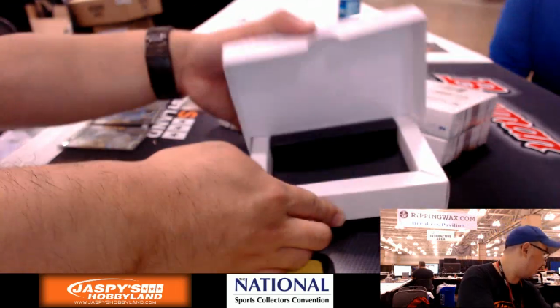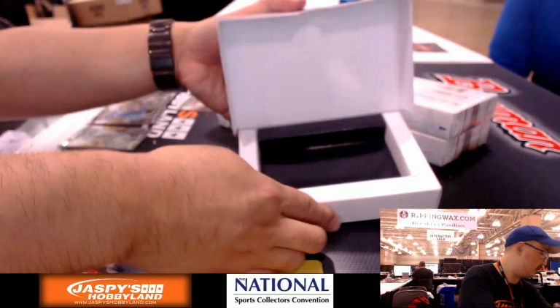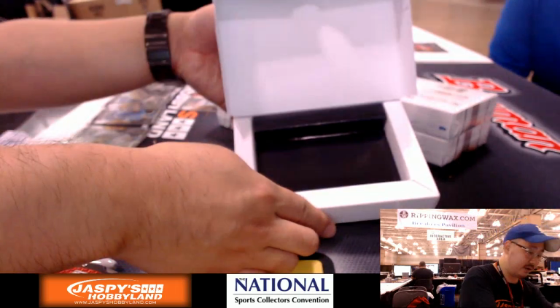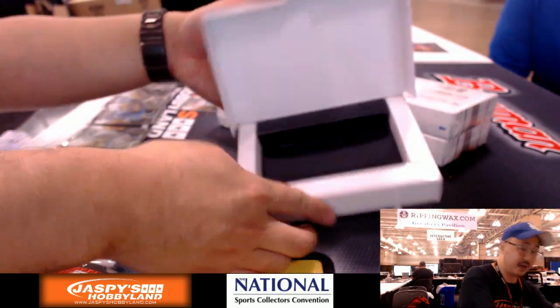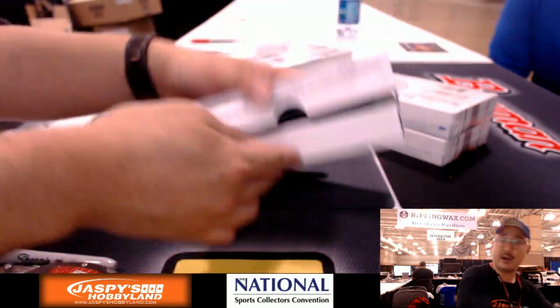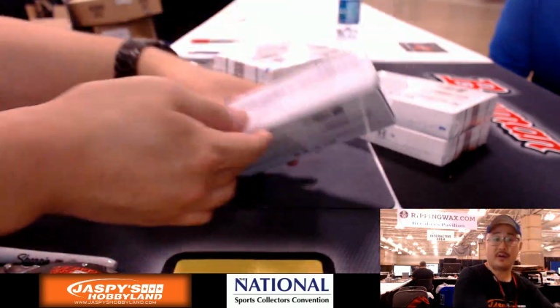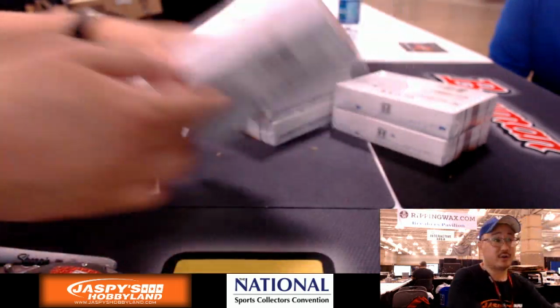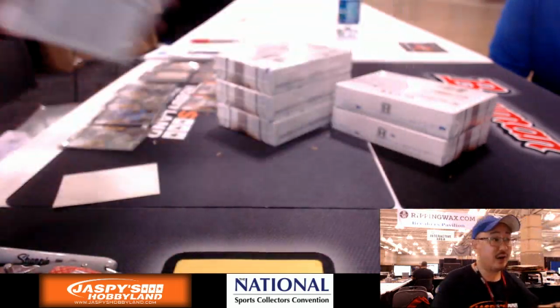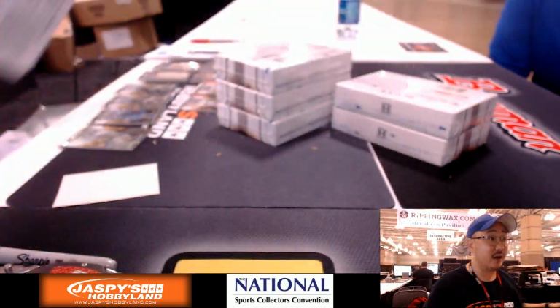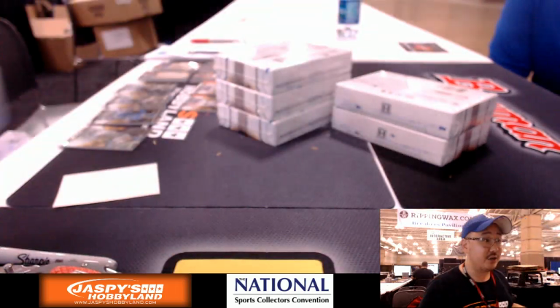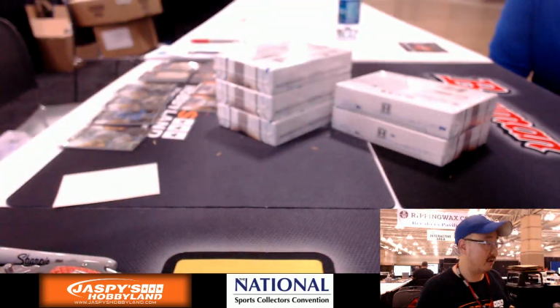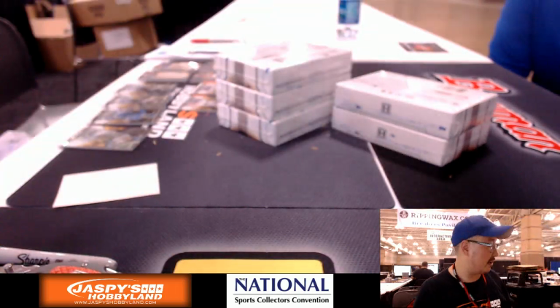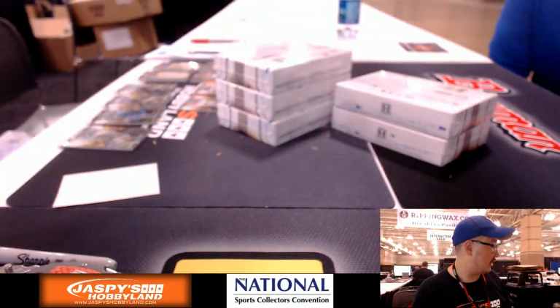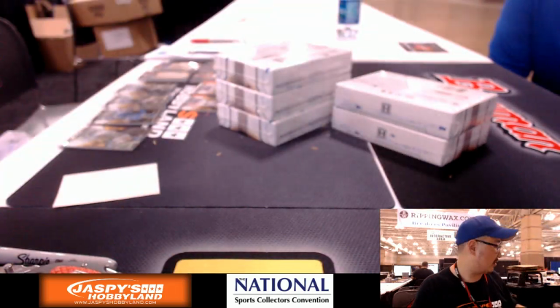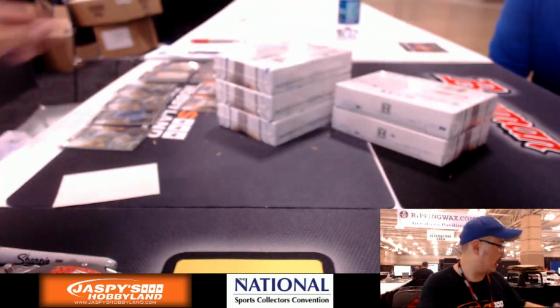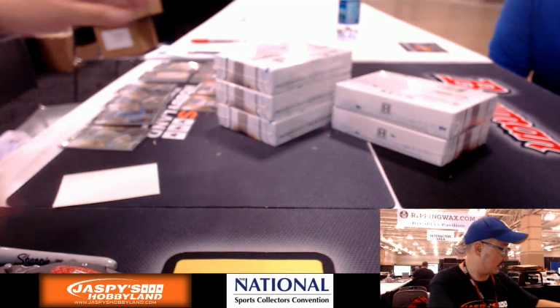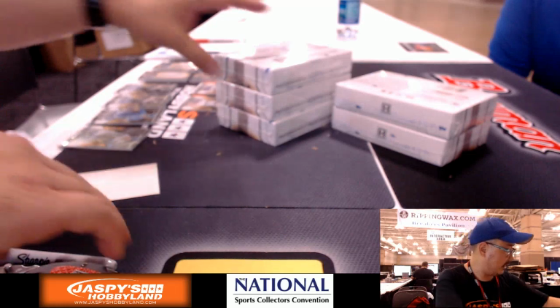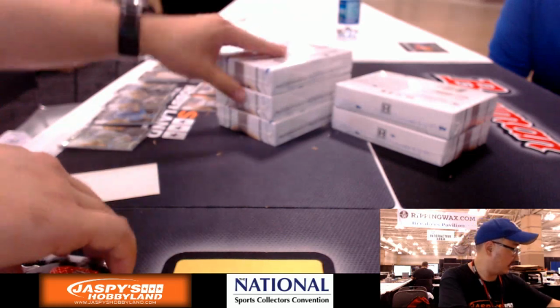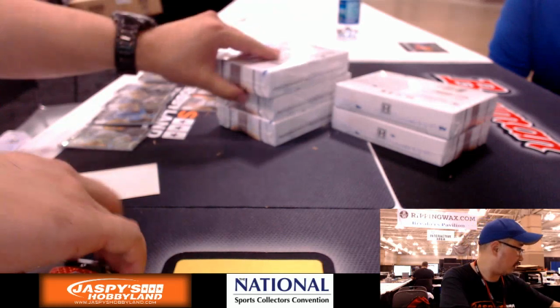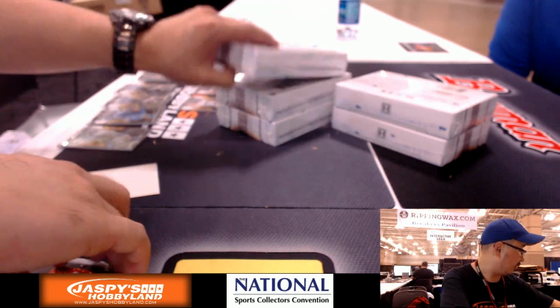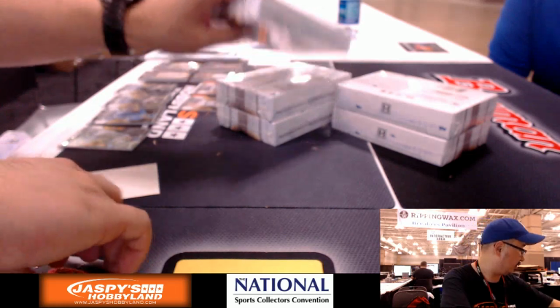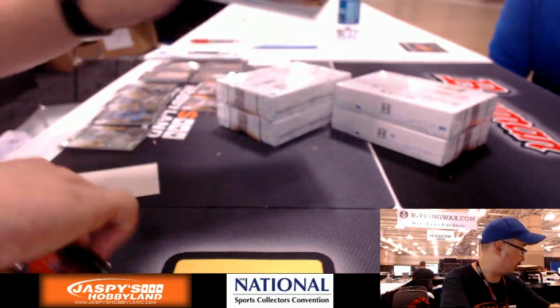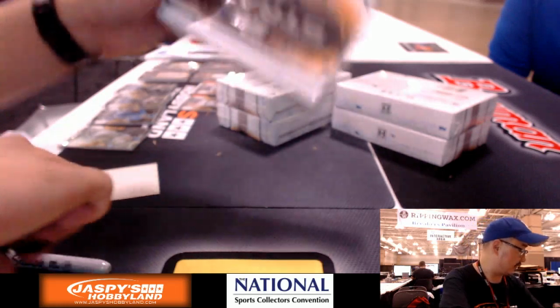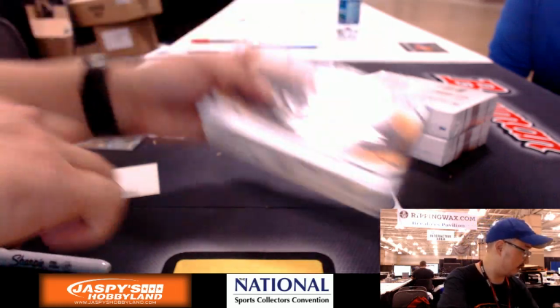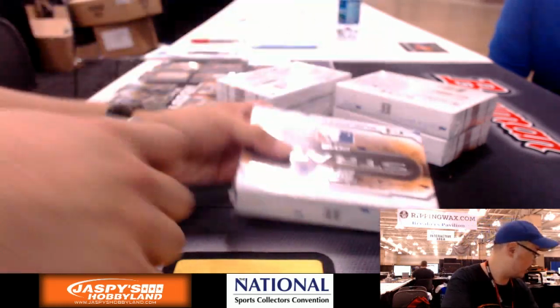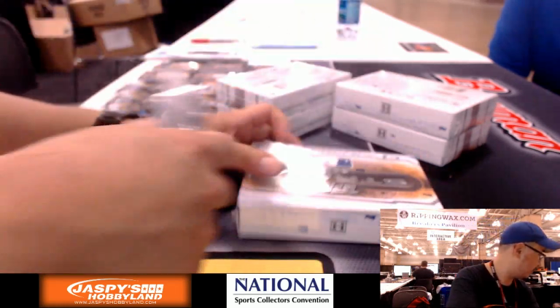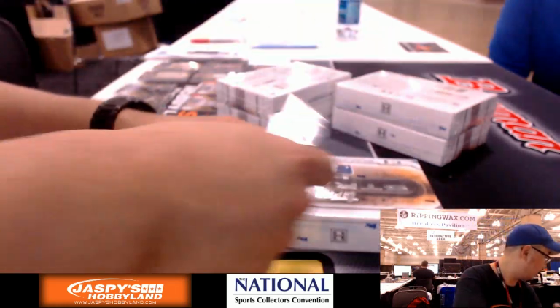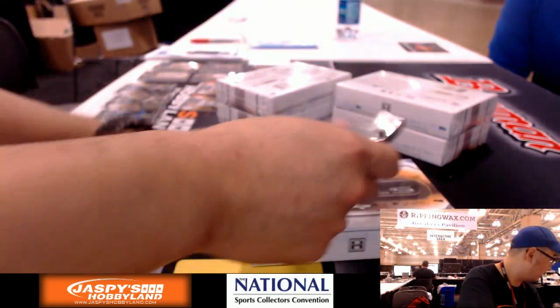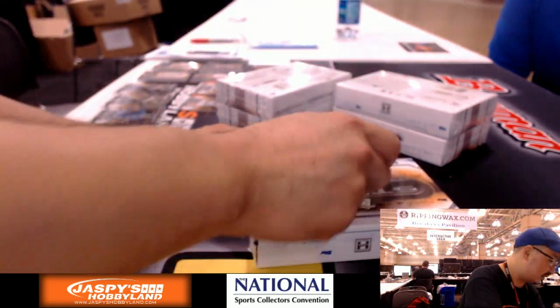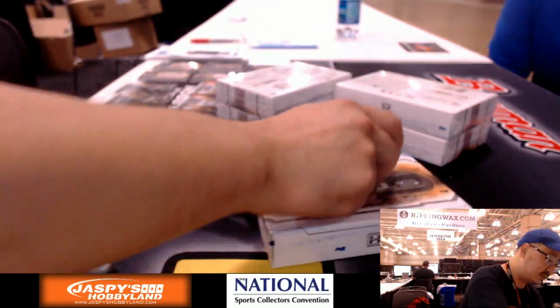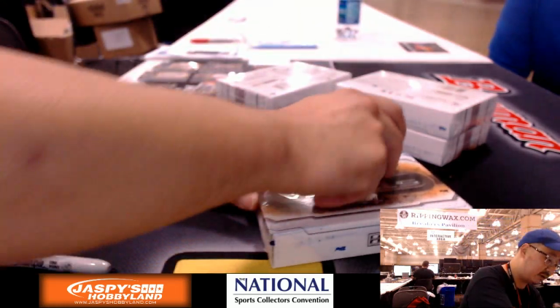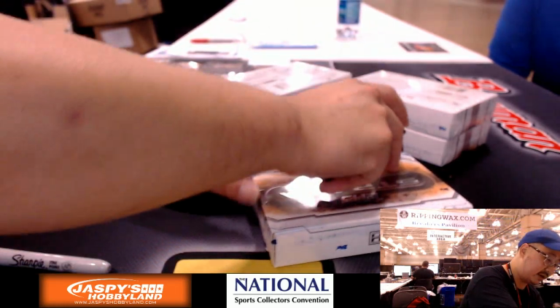The other Joey Bautista relic I think is part of the Blue Jays — it's pretty nice.